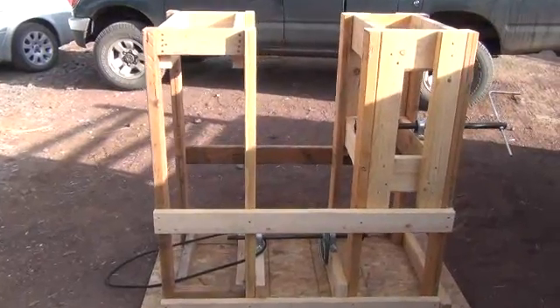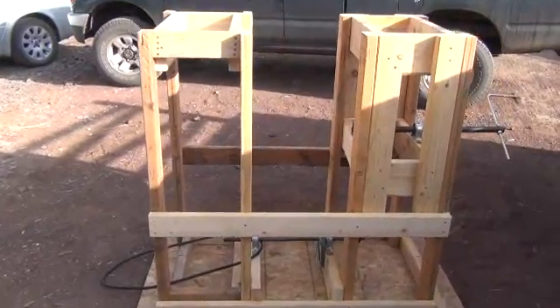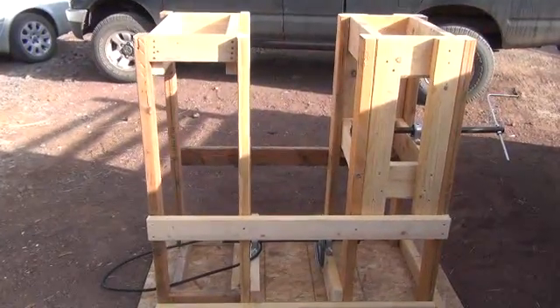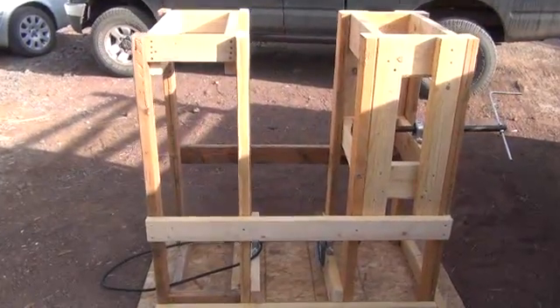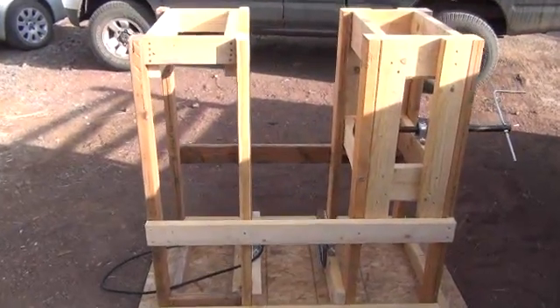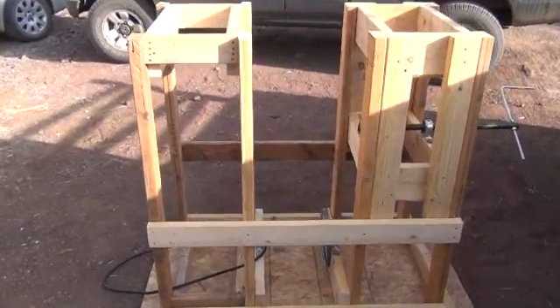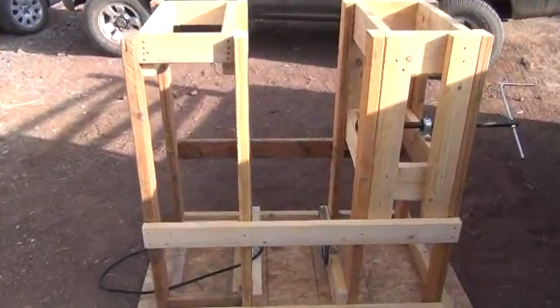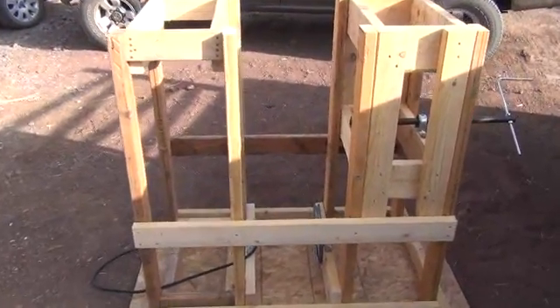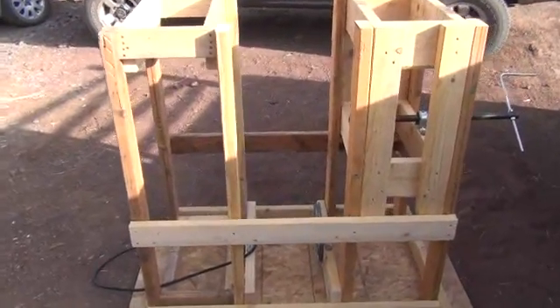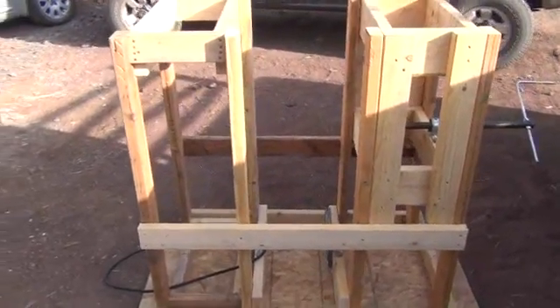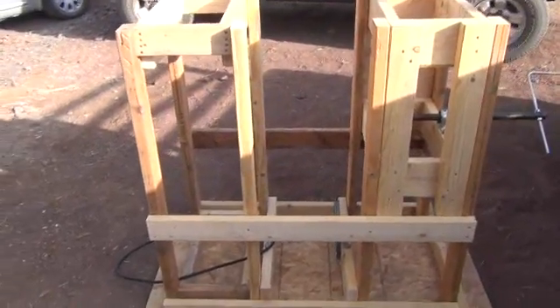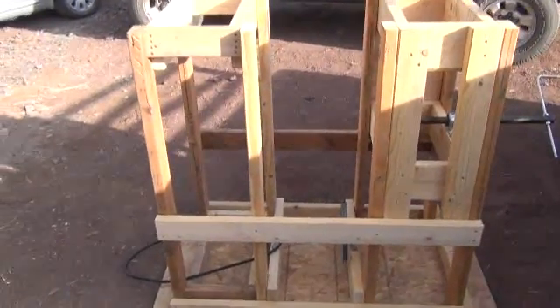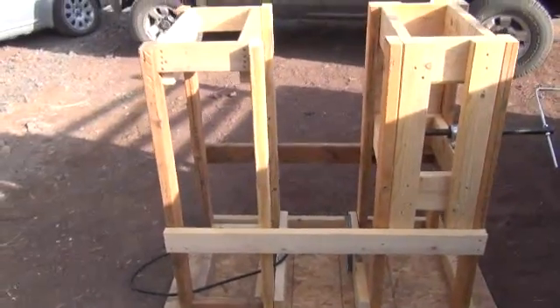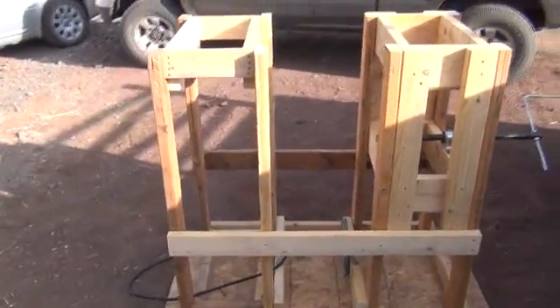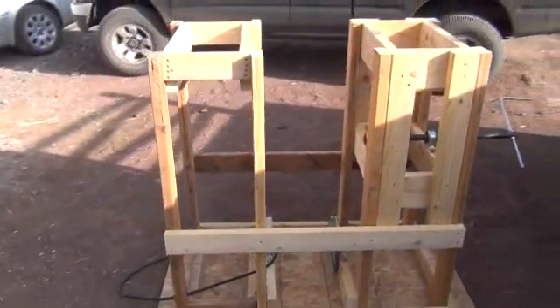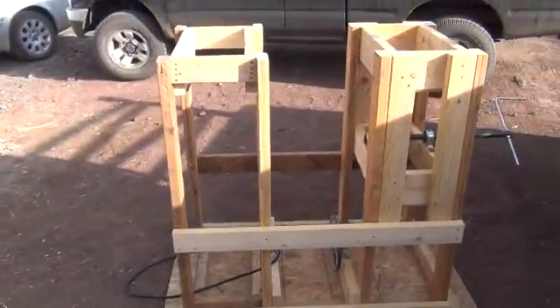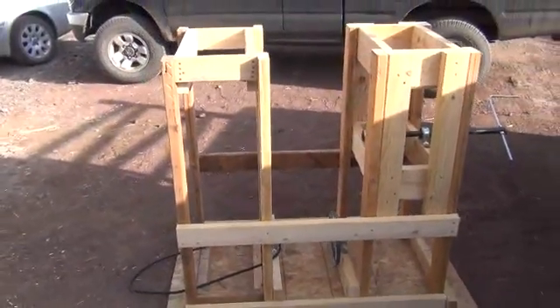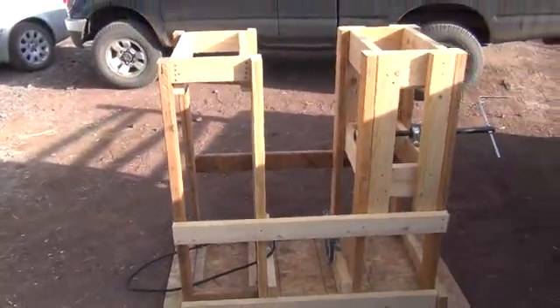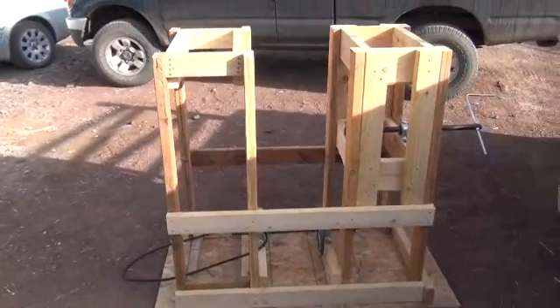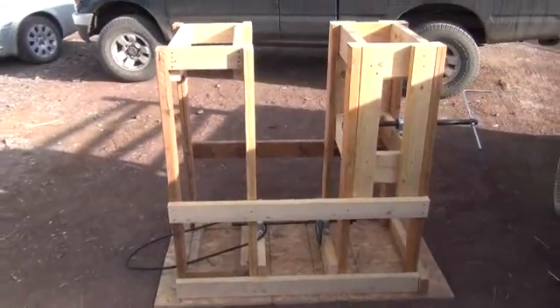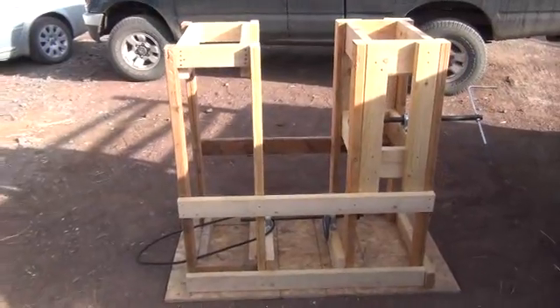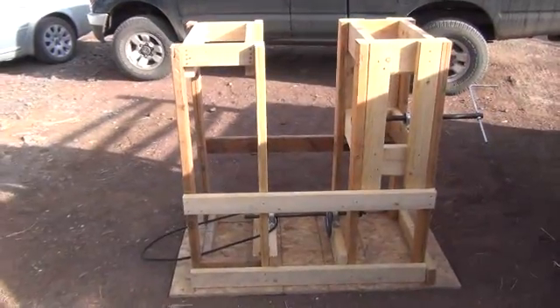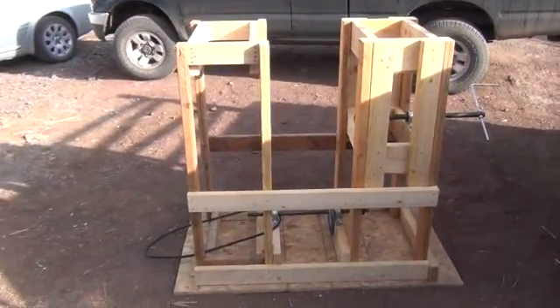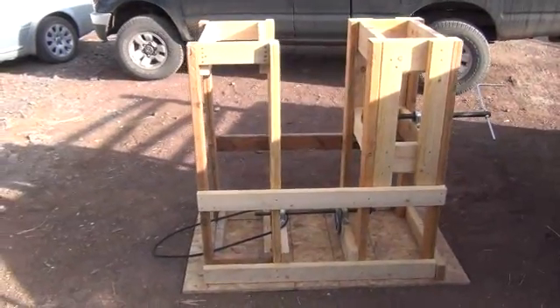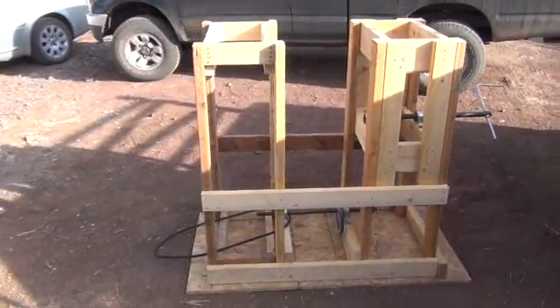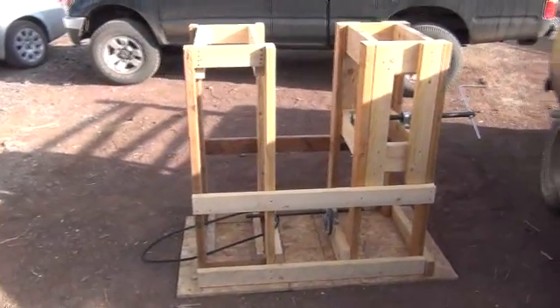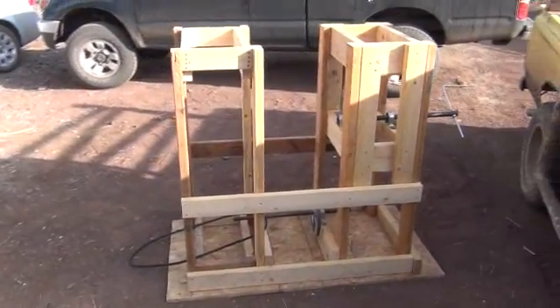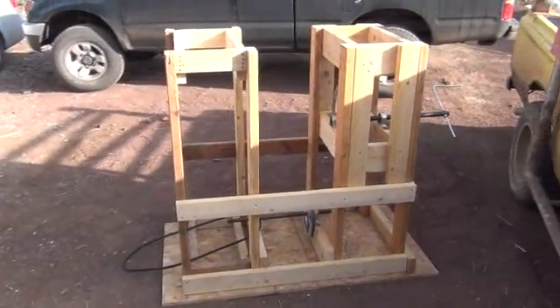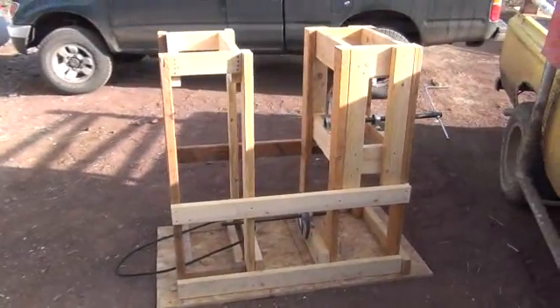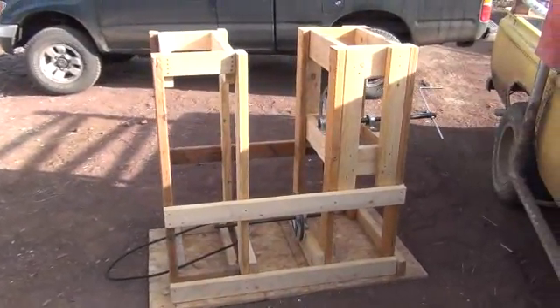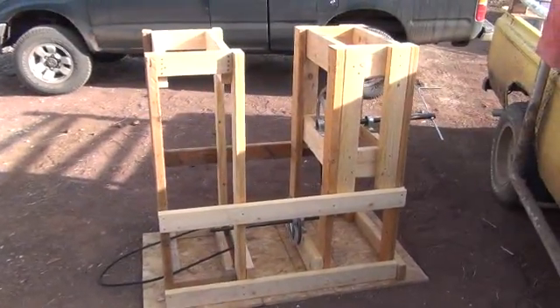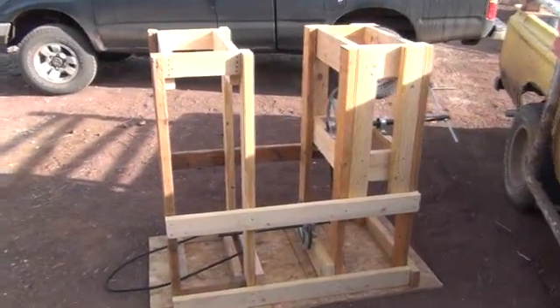Hi folks, Mr. Teslonian back here again. I'm working on the large four-foot-in-diameter Wimshurst electrostatic generator project.